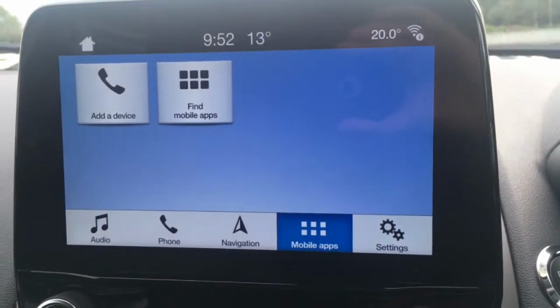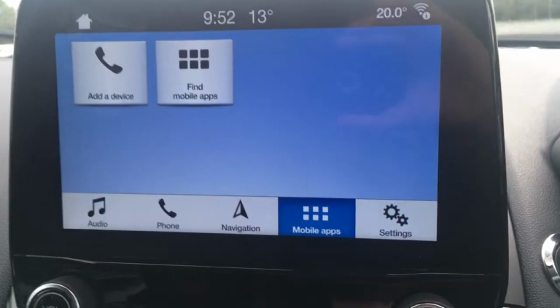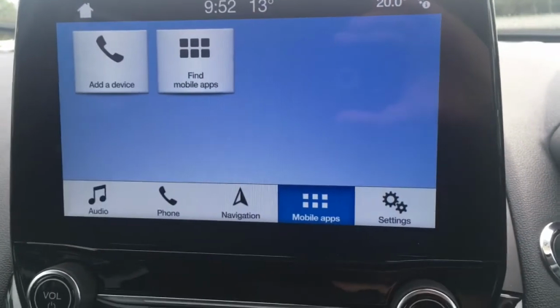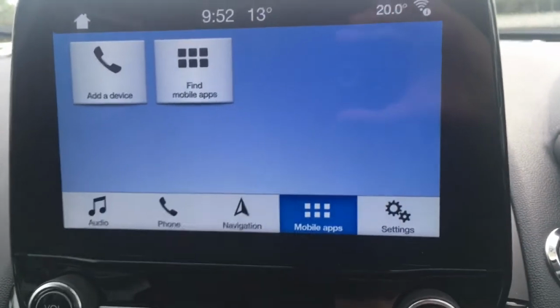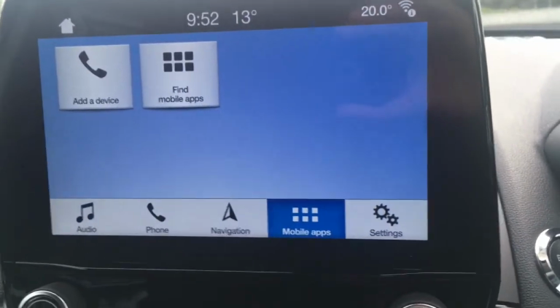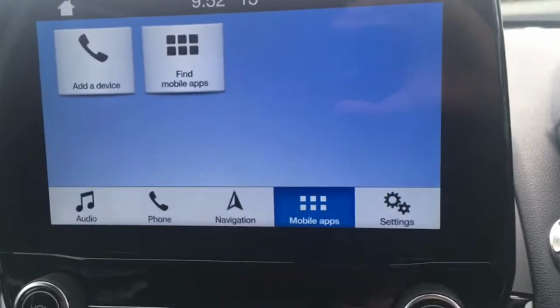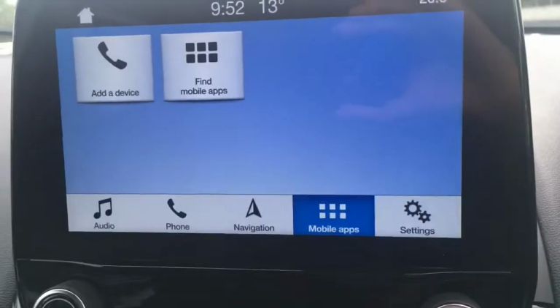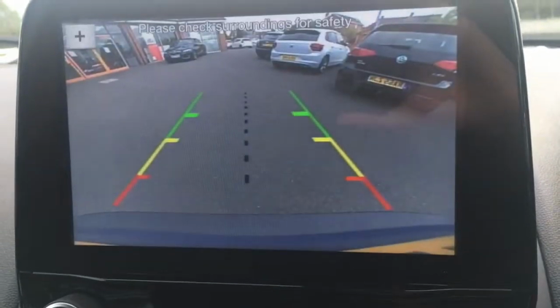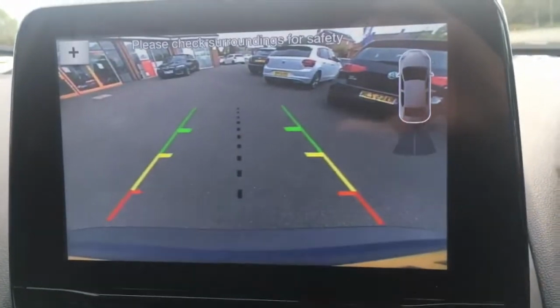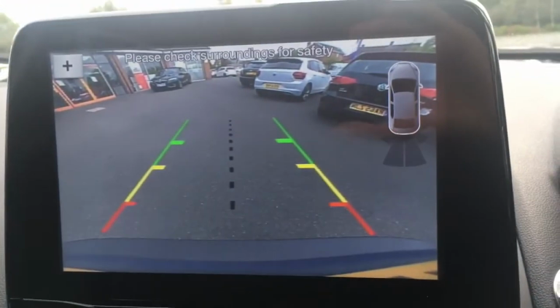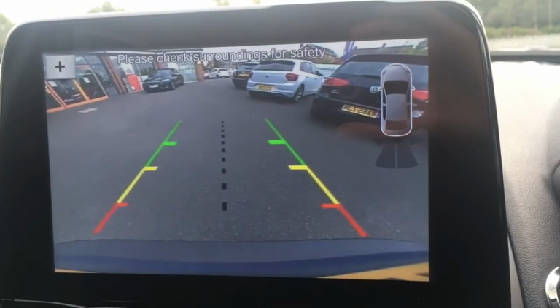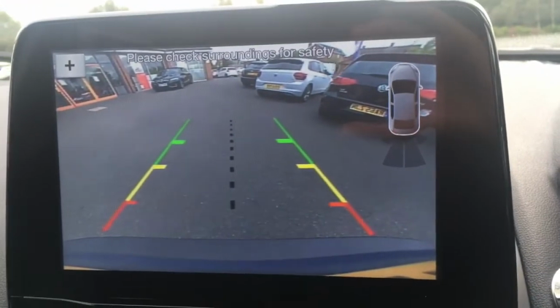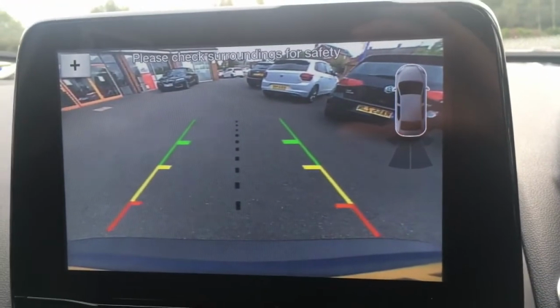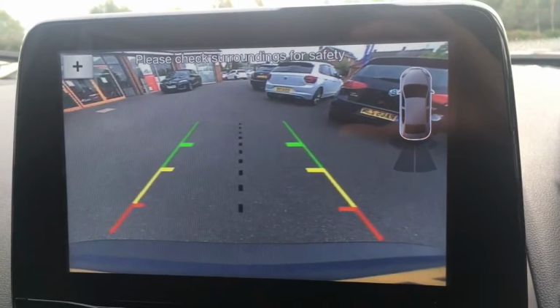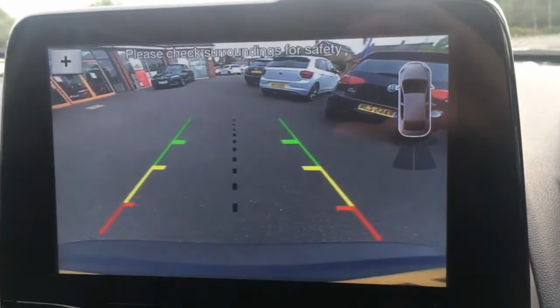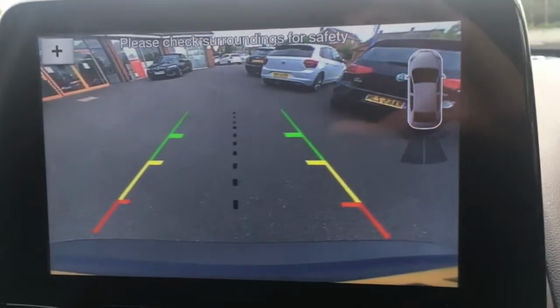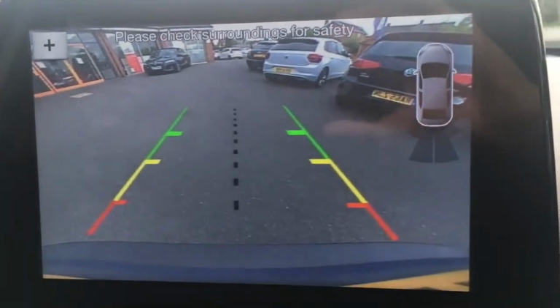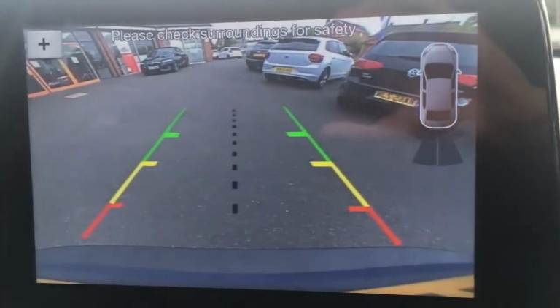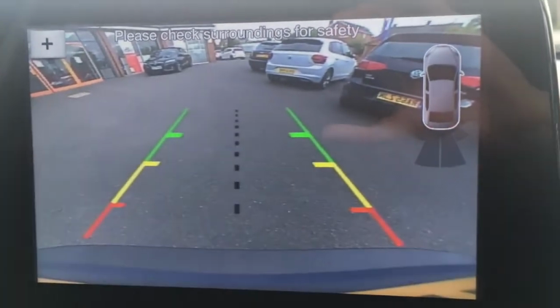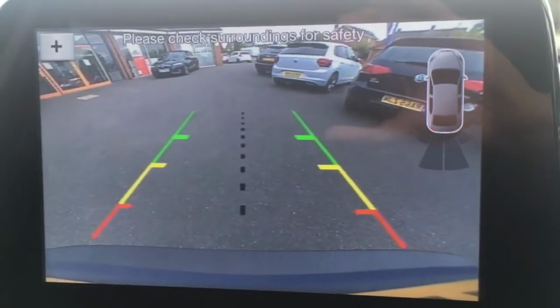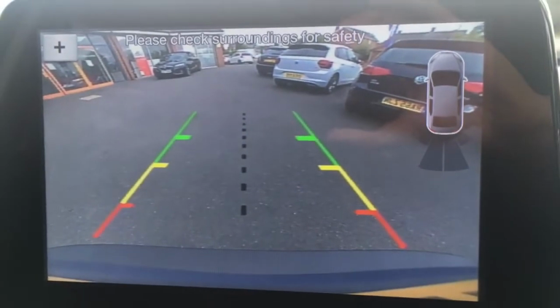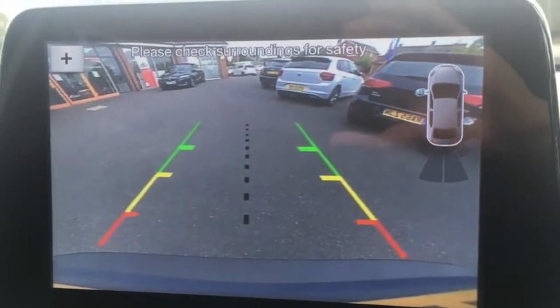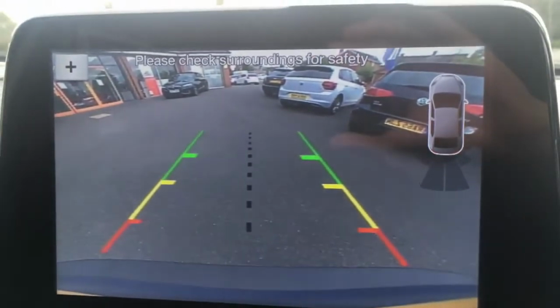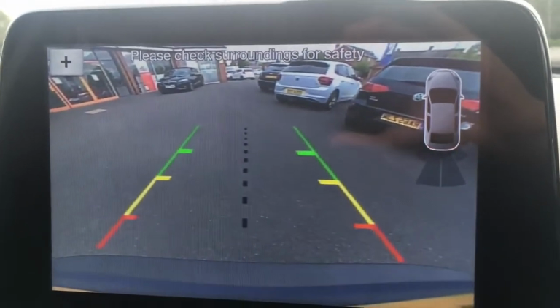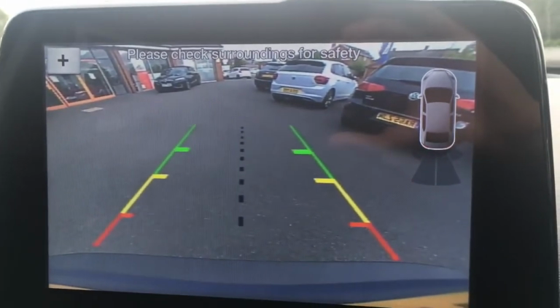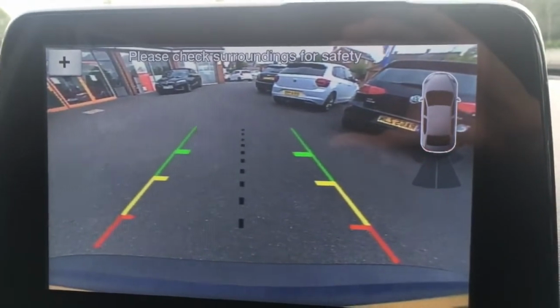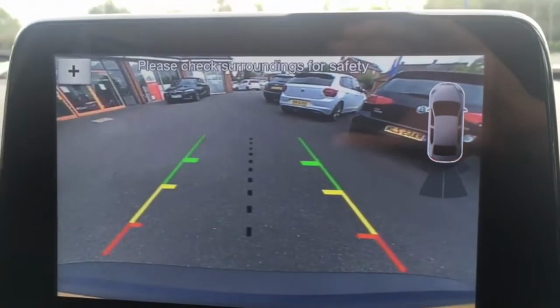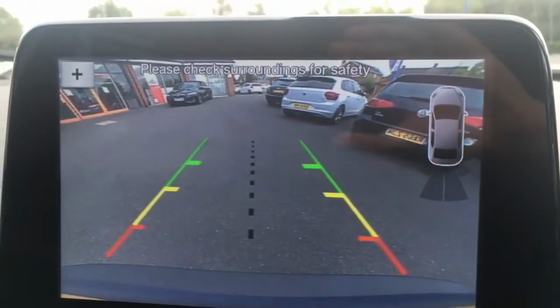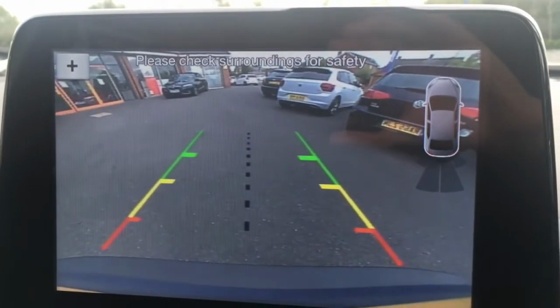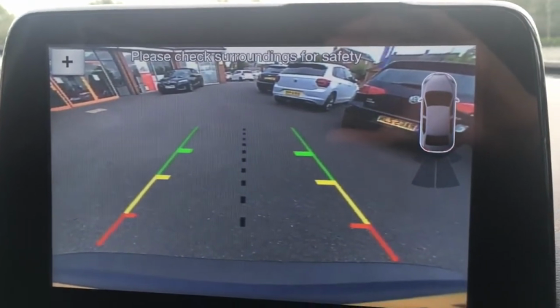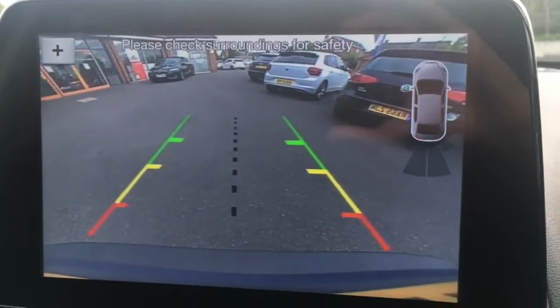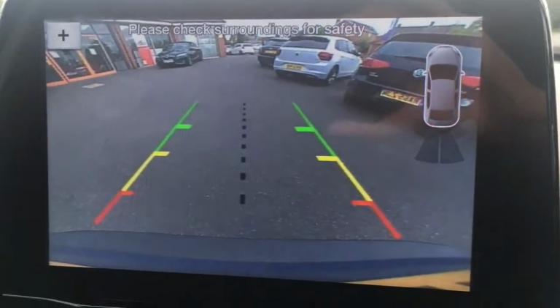I'll pop the car into reverse. We get a reversing camera and some rear parking sensors which just give you a helping hand when you park.